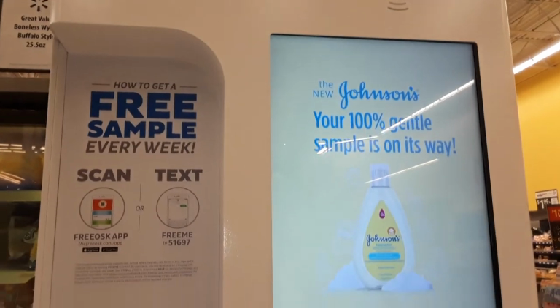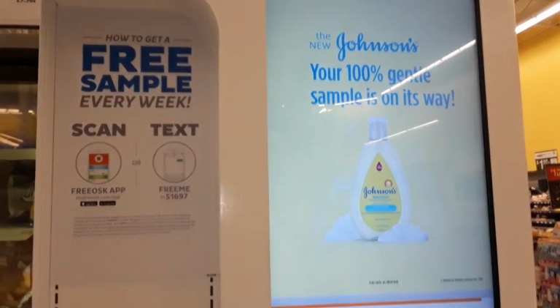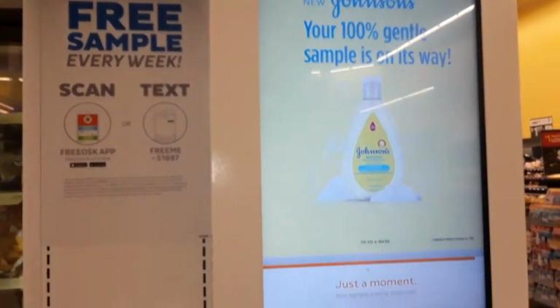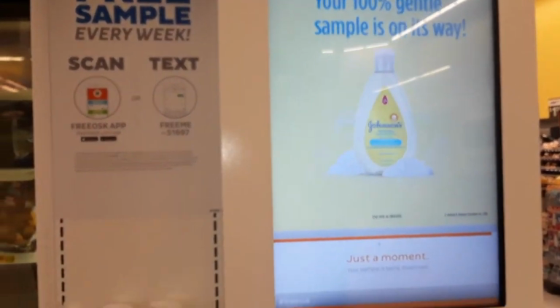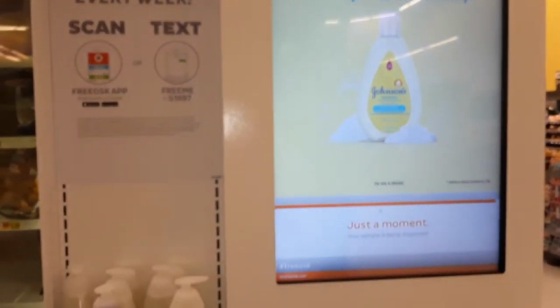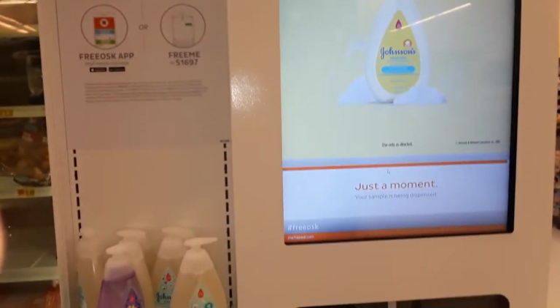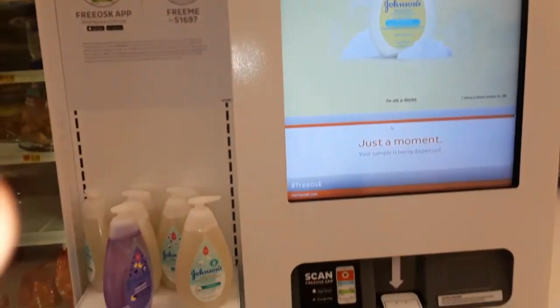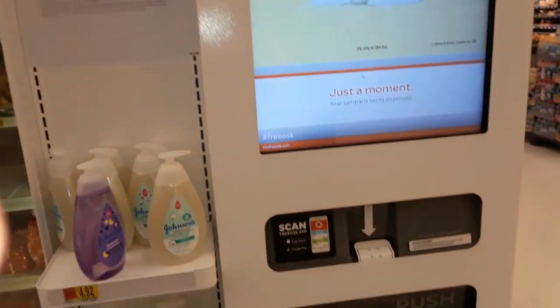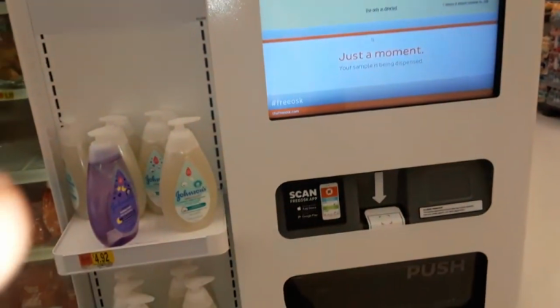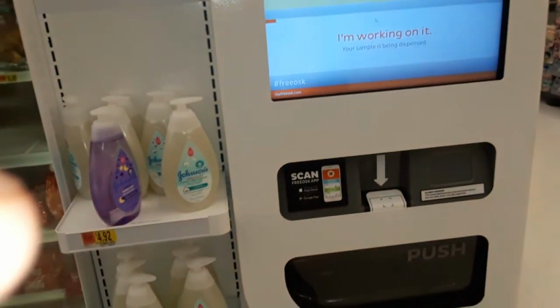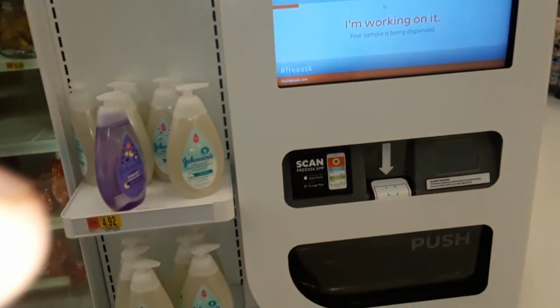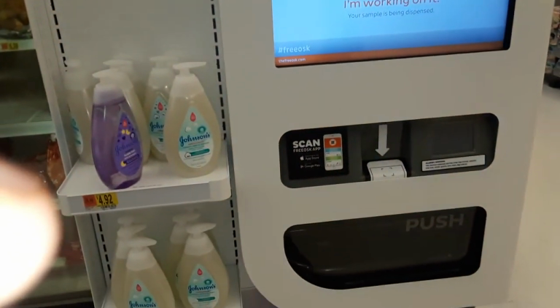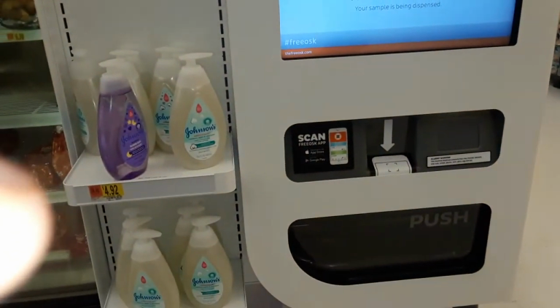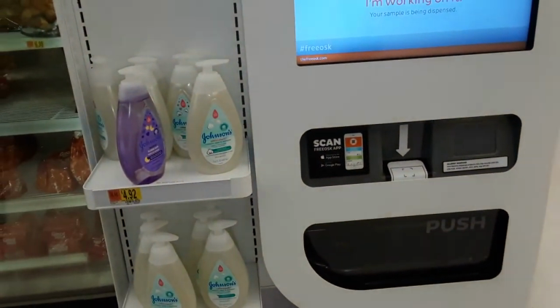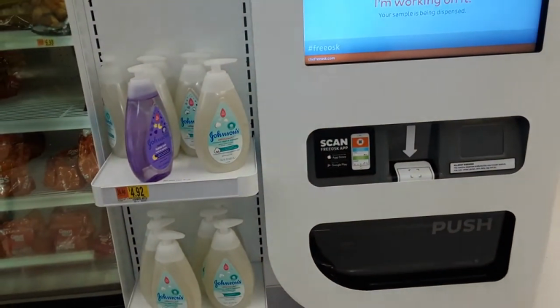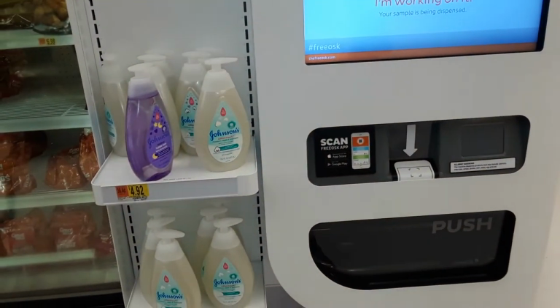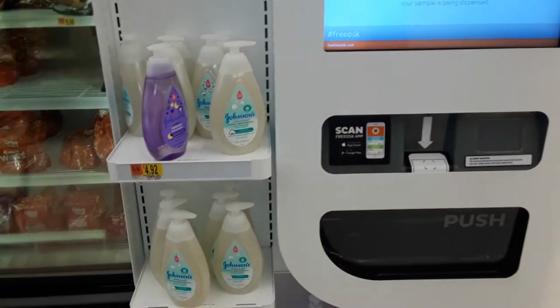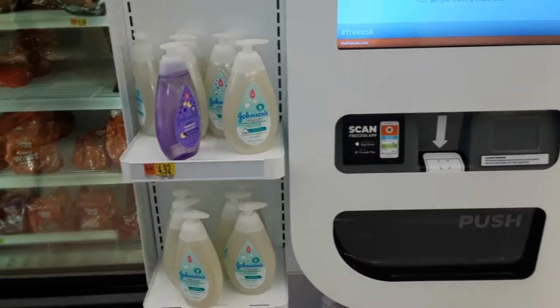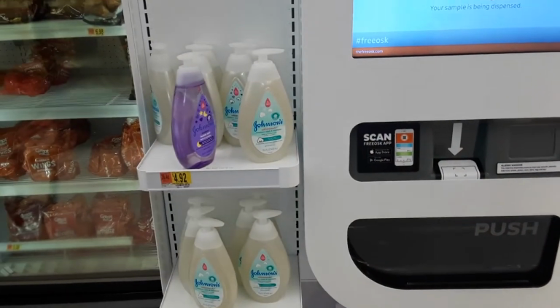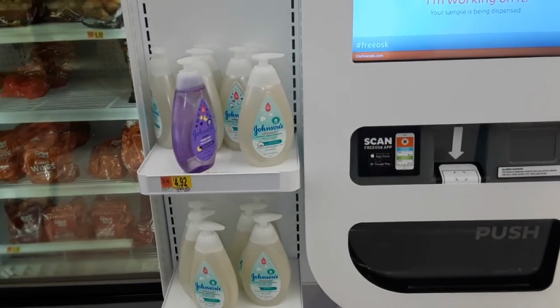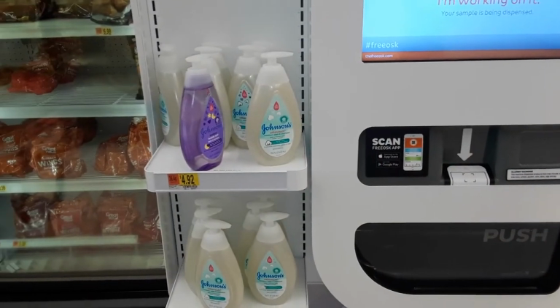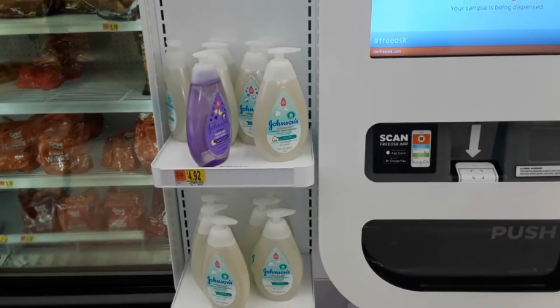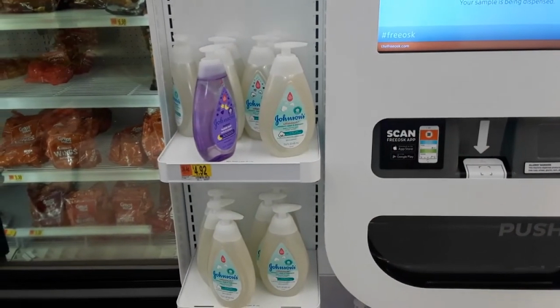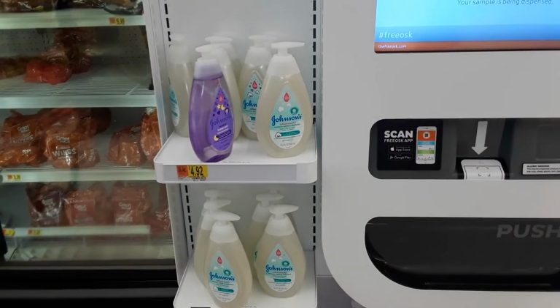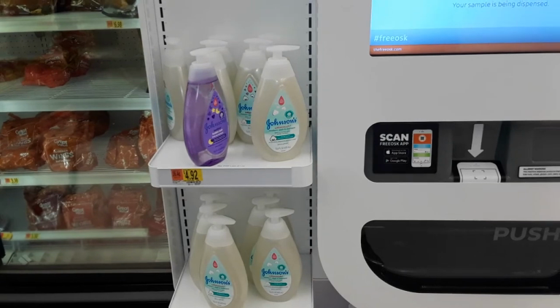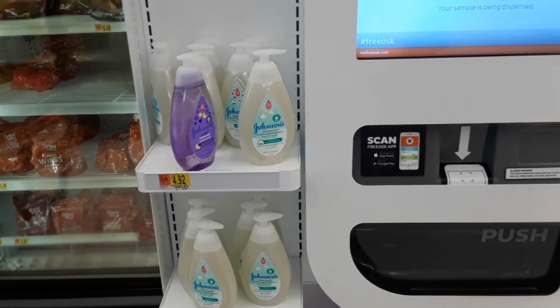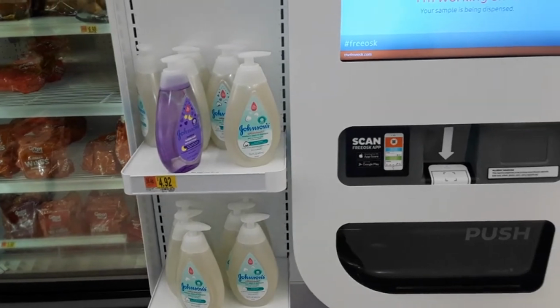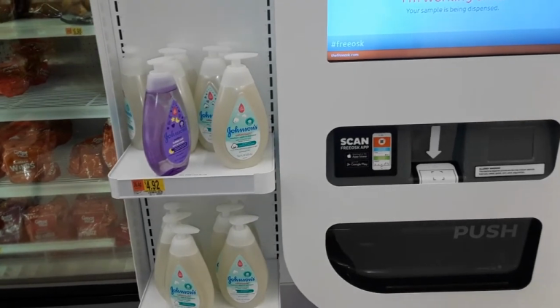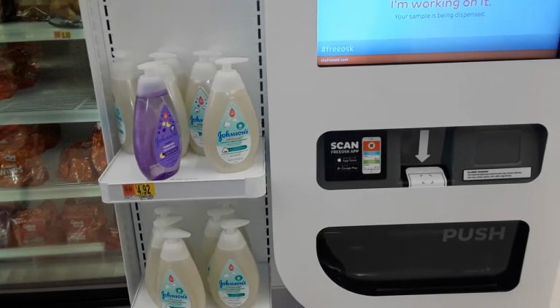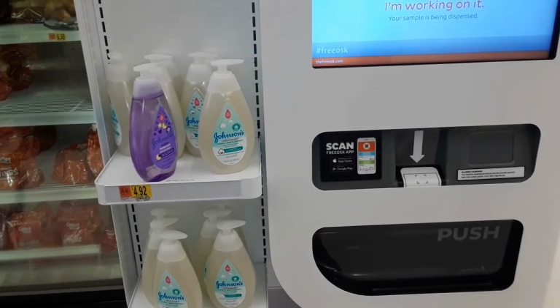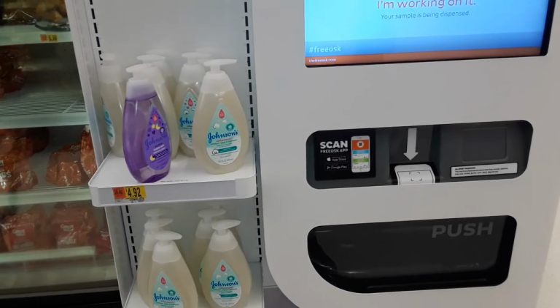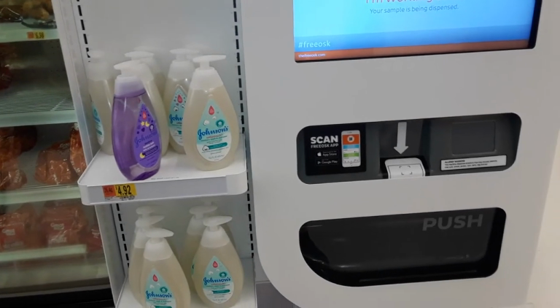I have this new machine here. I have to sign up to a free account — get the free OS app and you get a free sample.